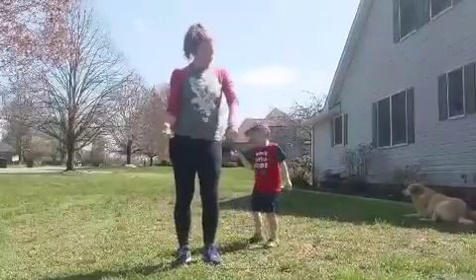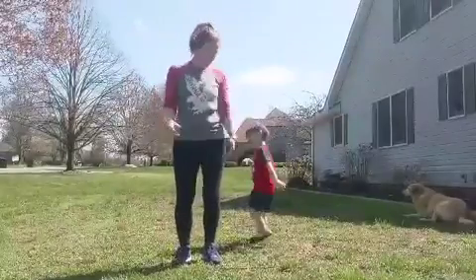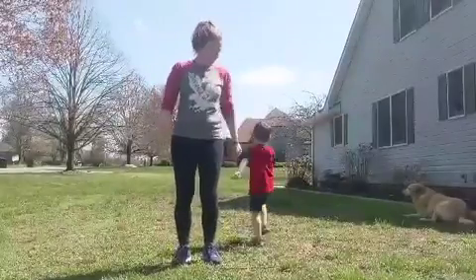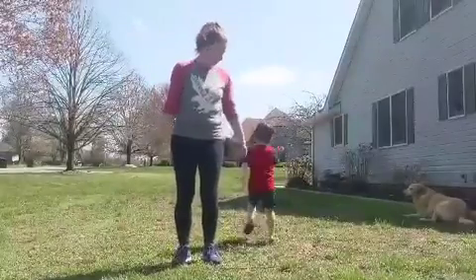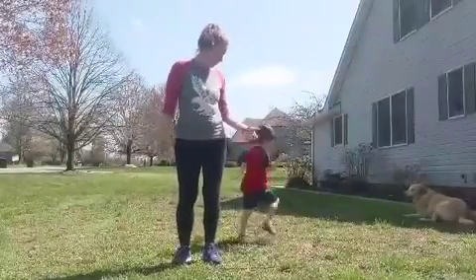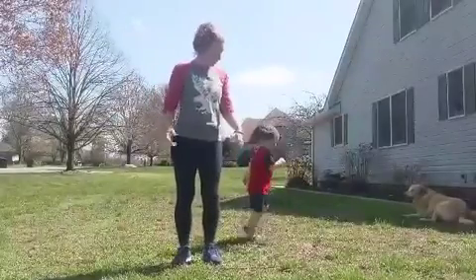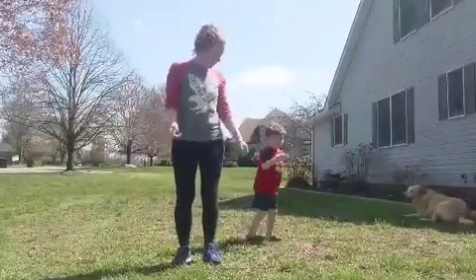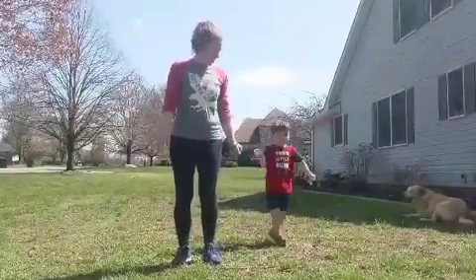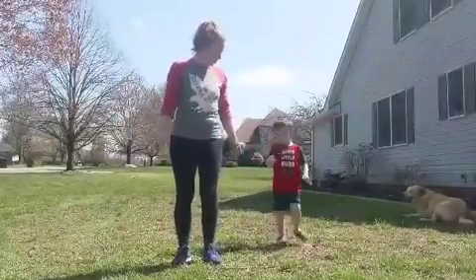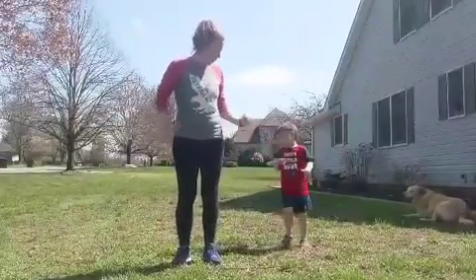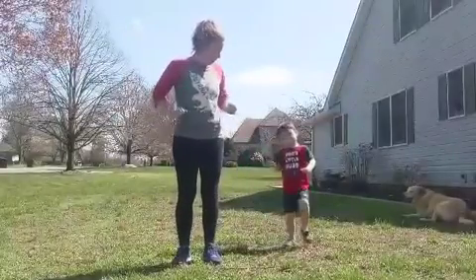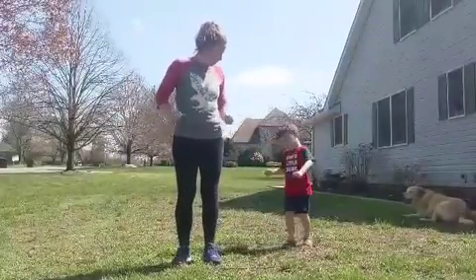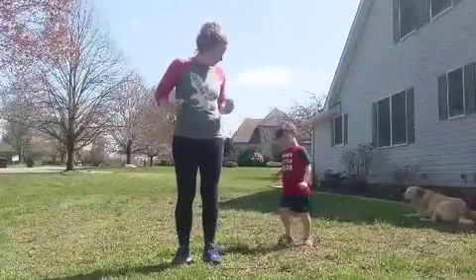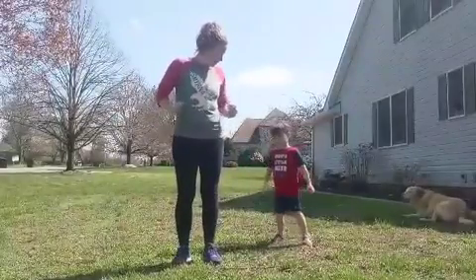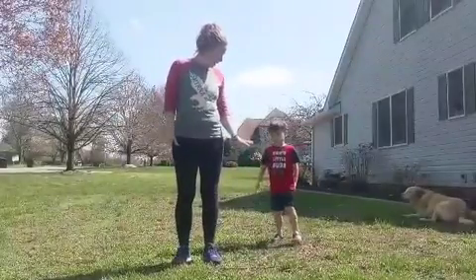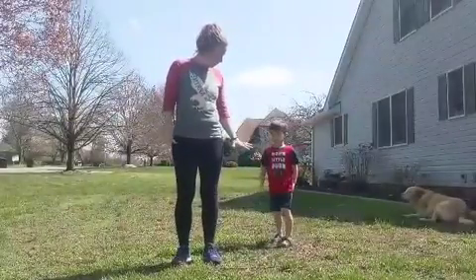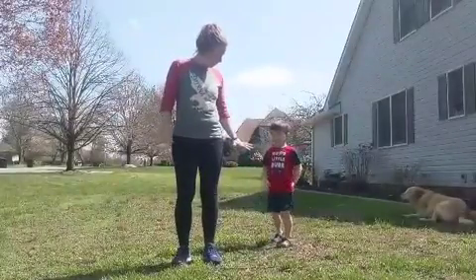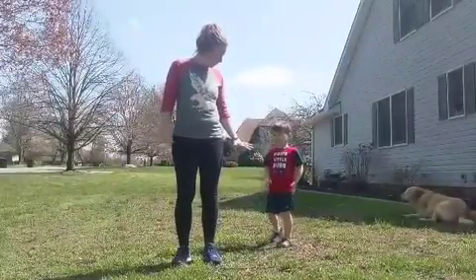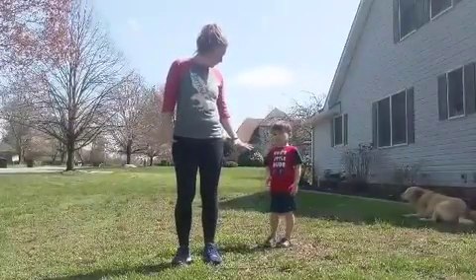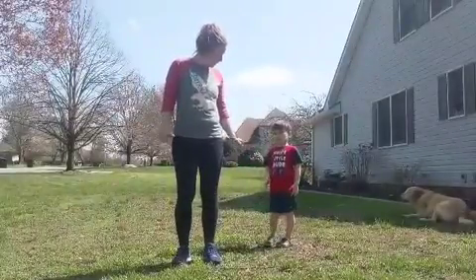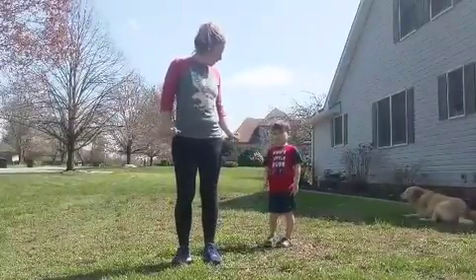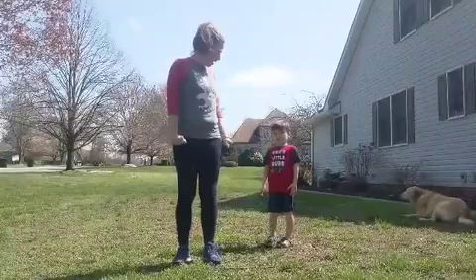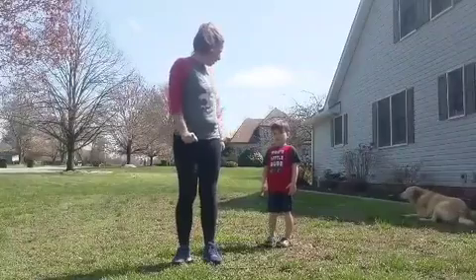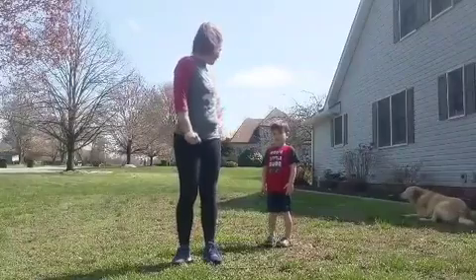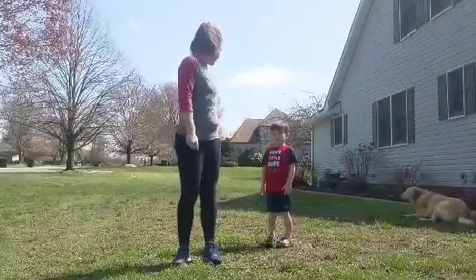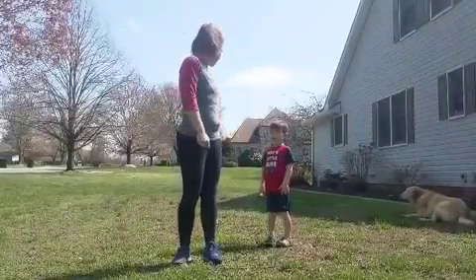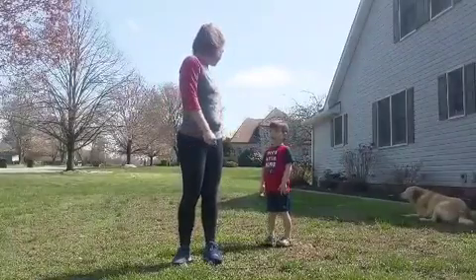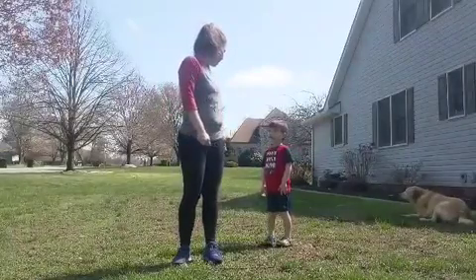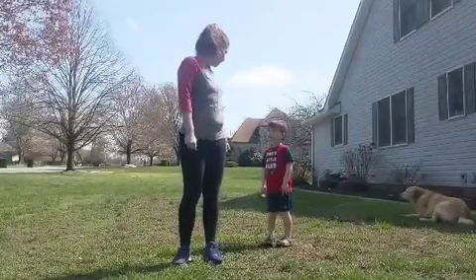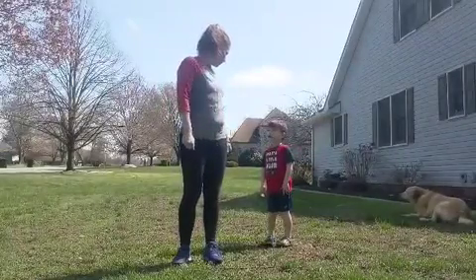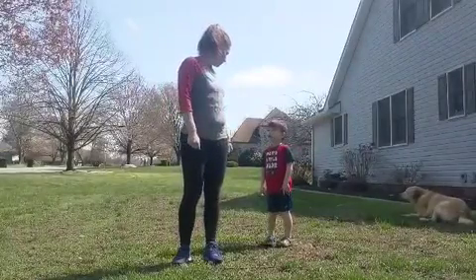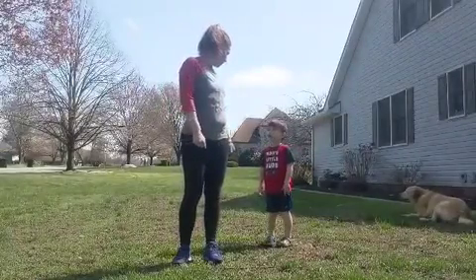Can you shake it up? Shake it up. Okay, ready? Now let's exercise.